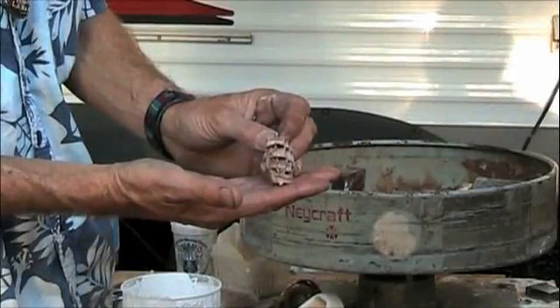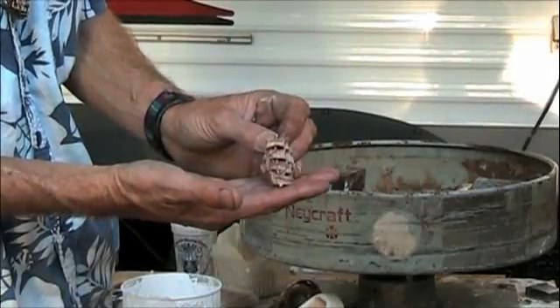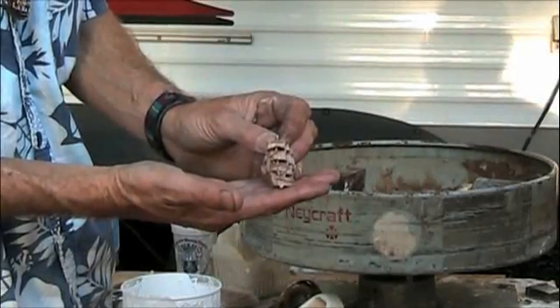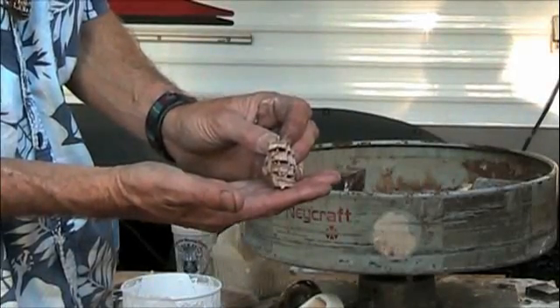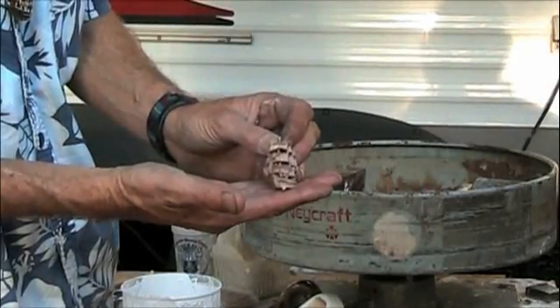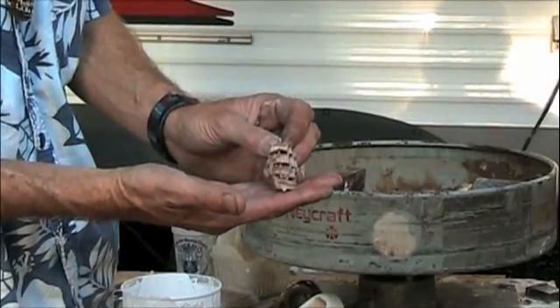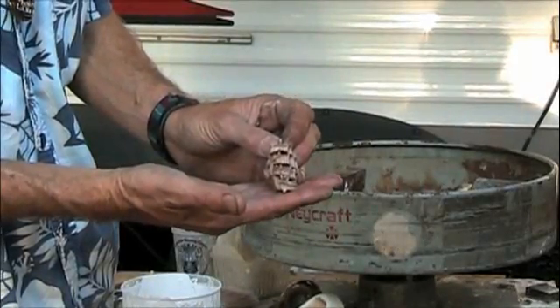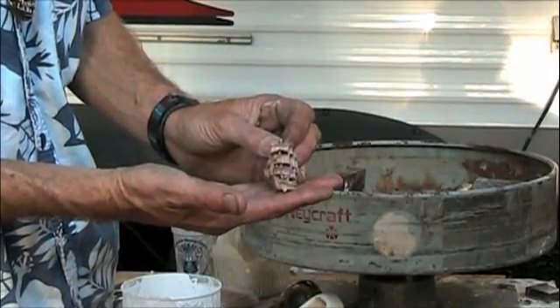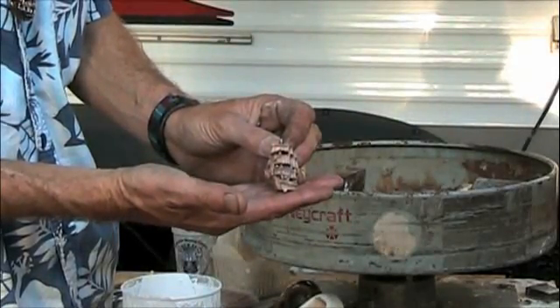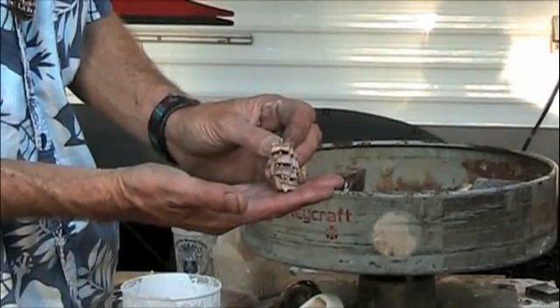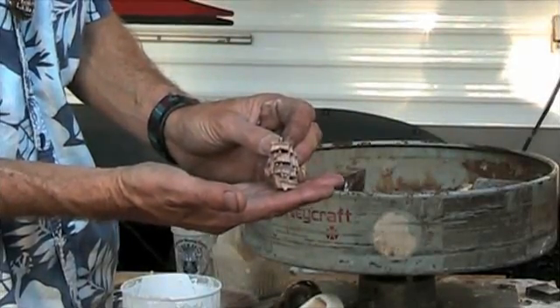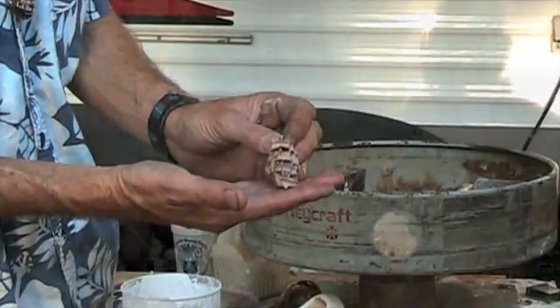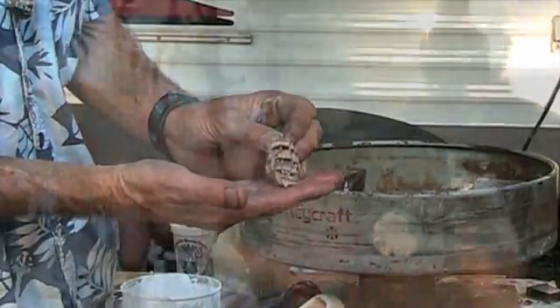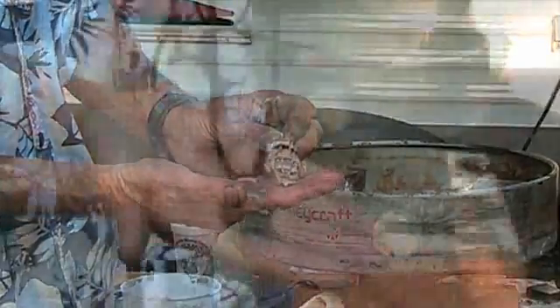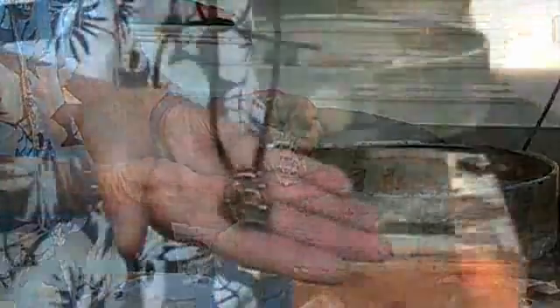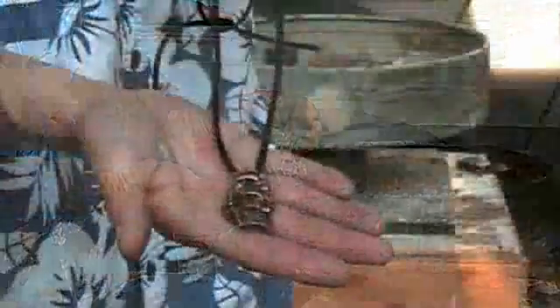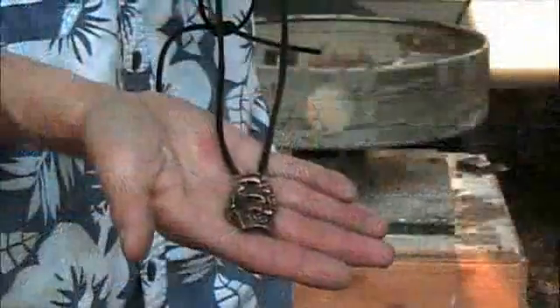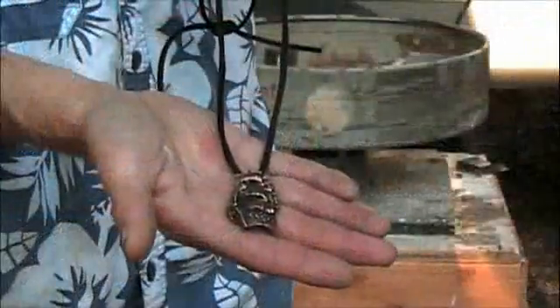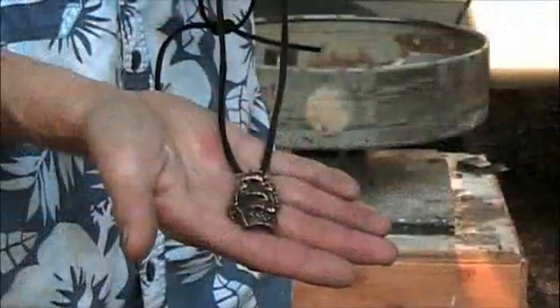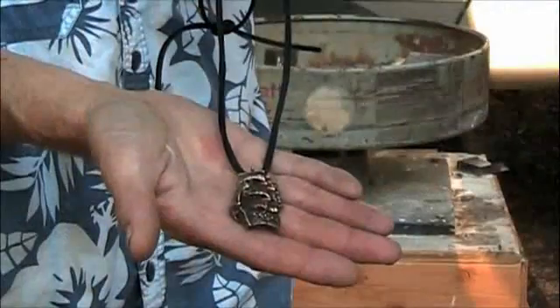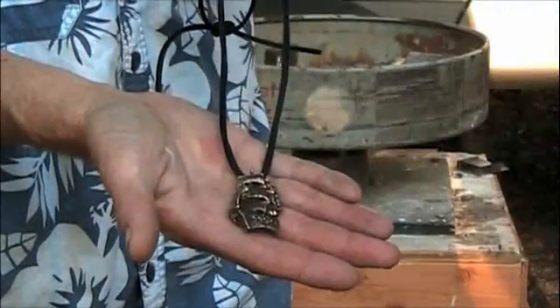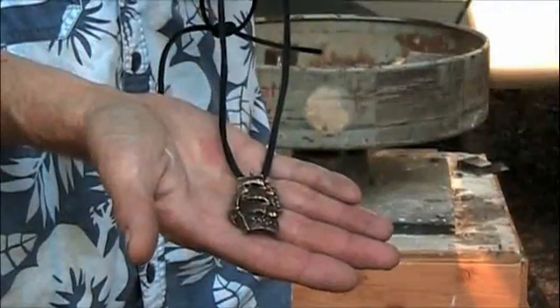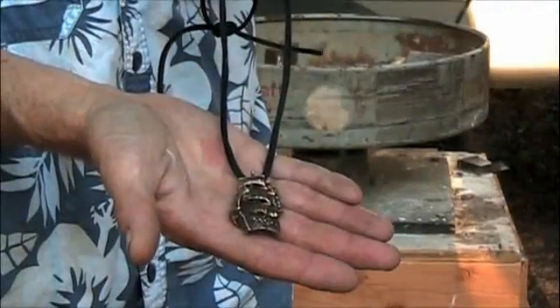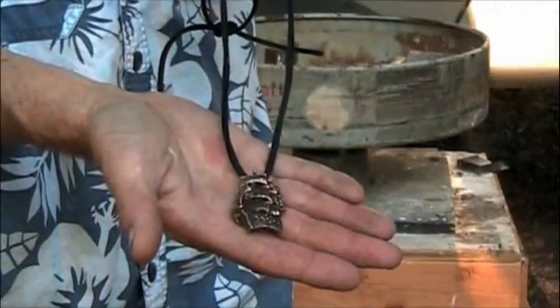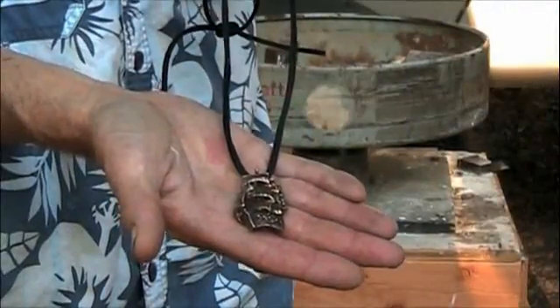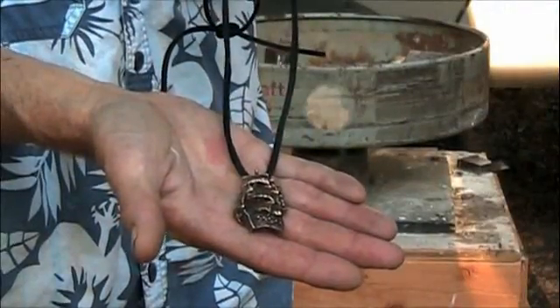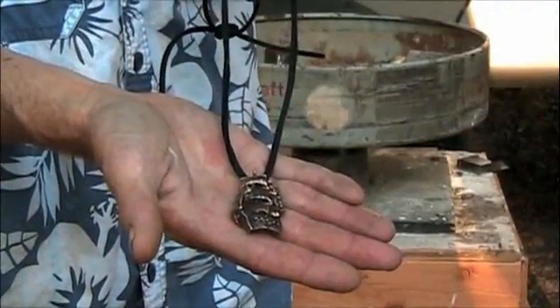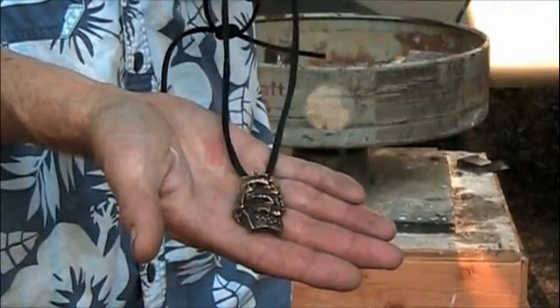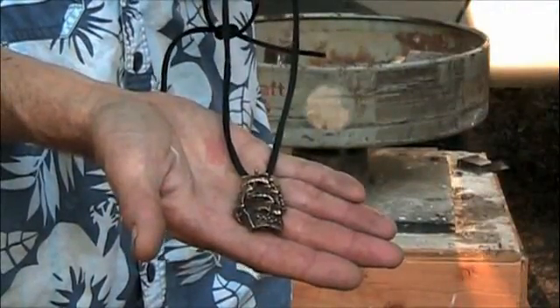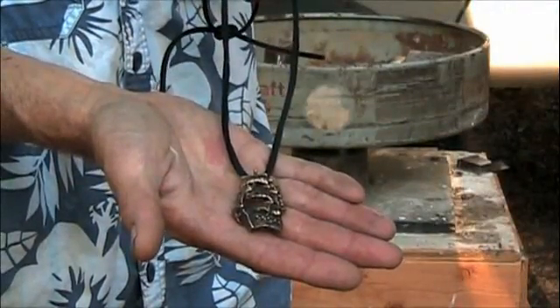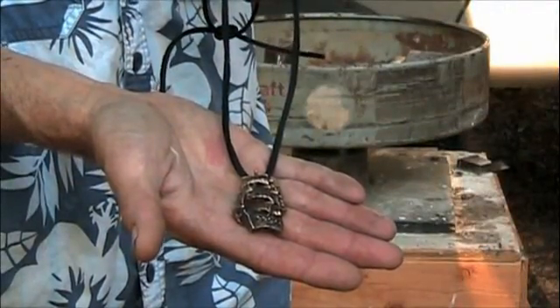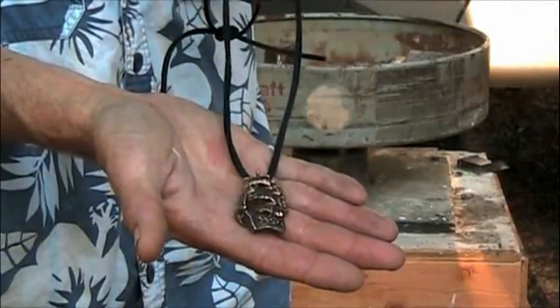After eight hours and several finishing steps, here is the finished ship.